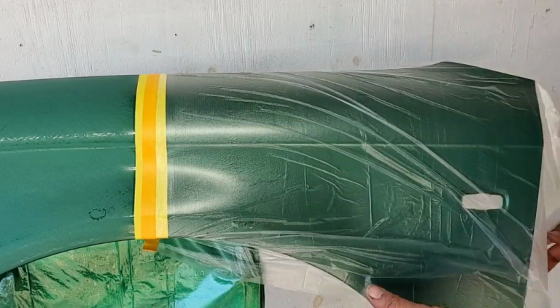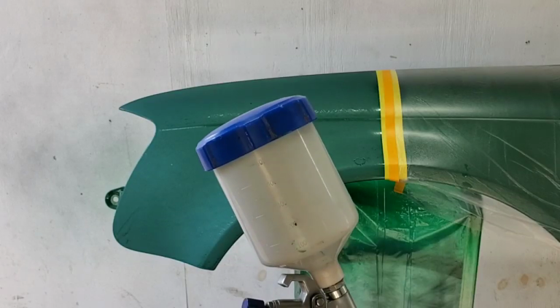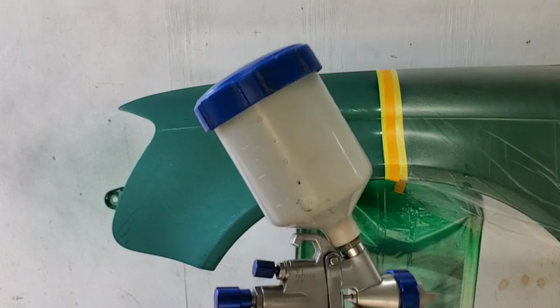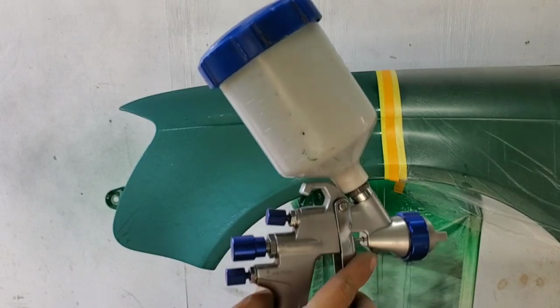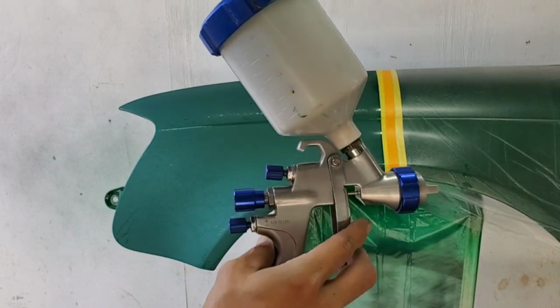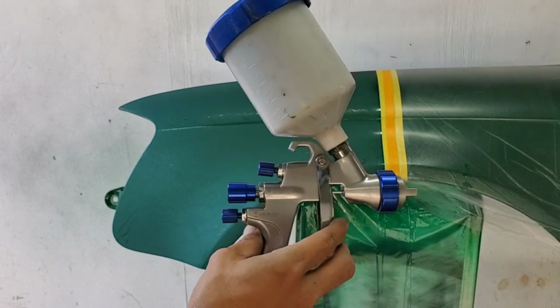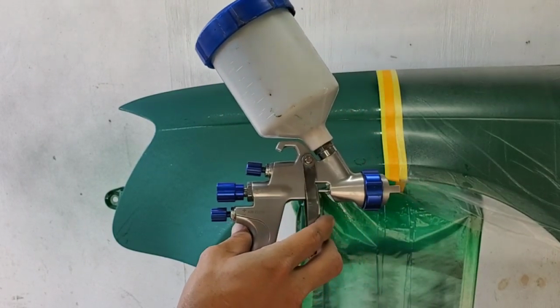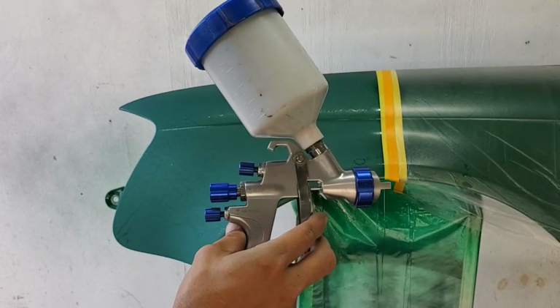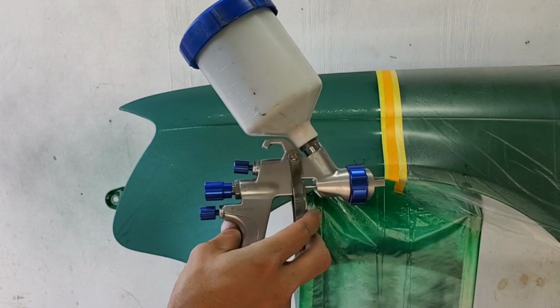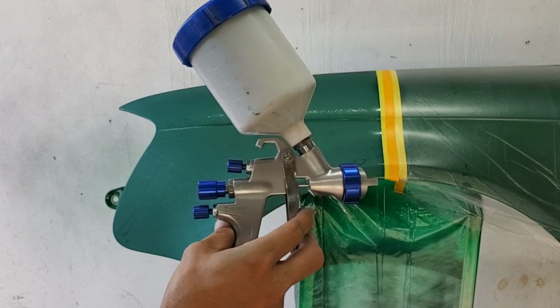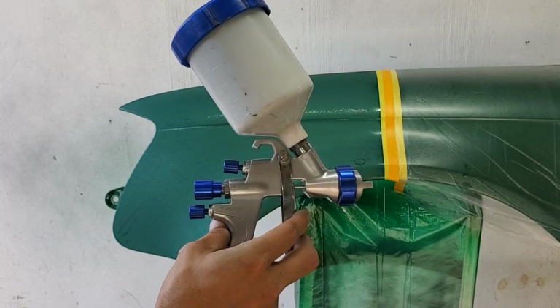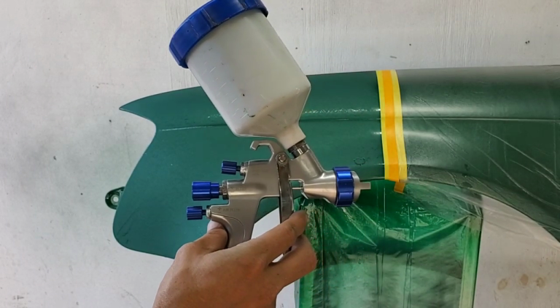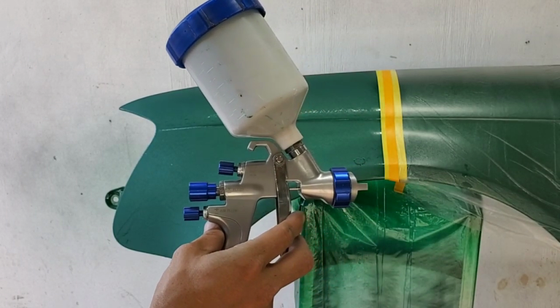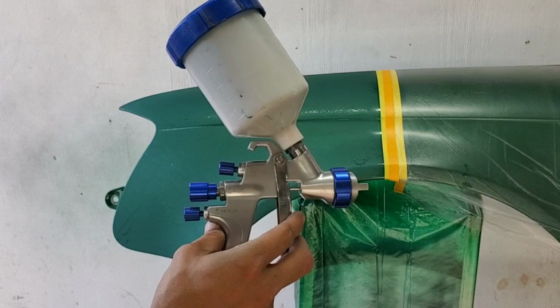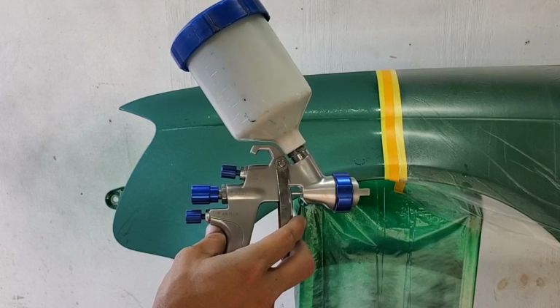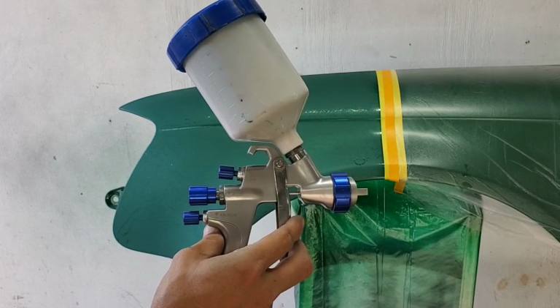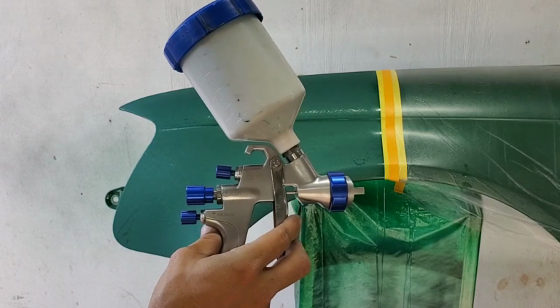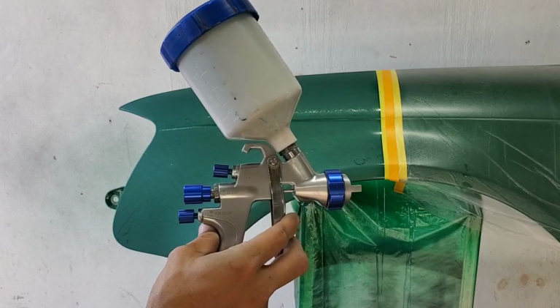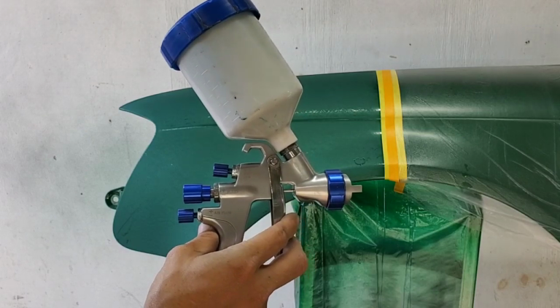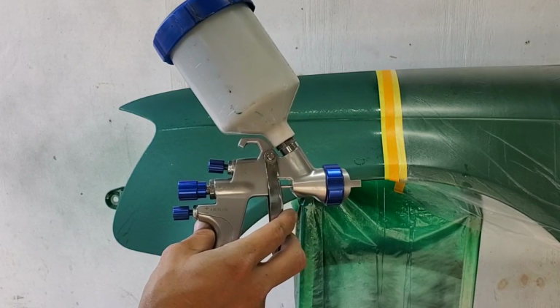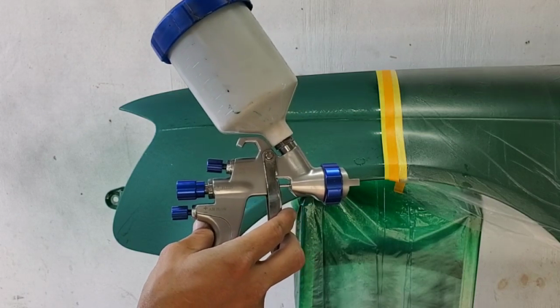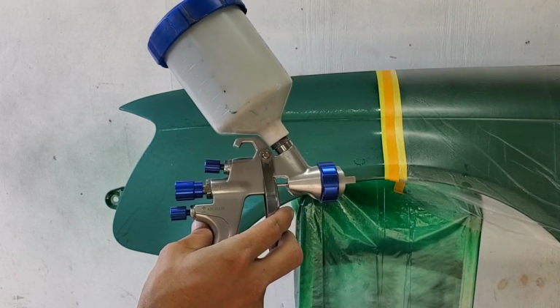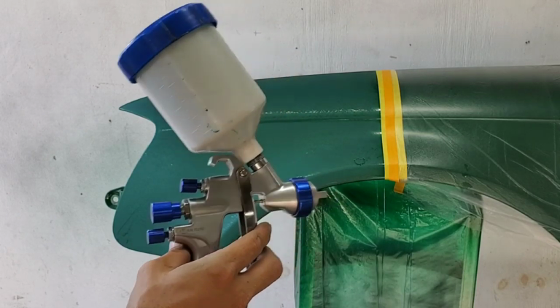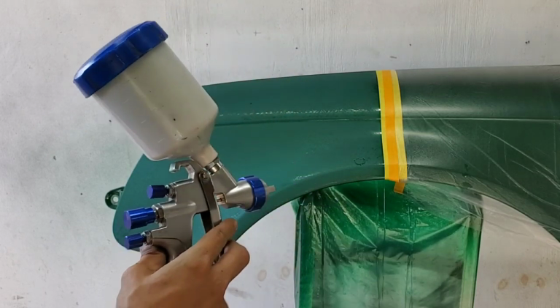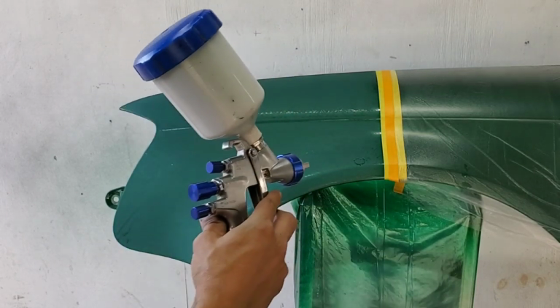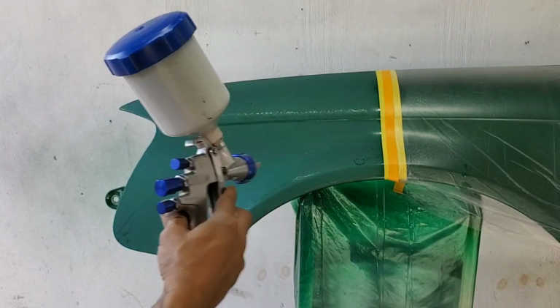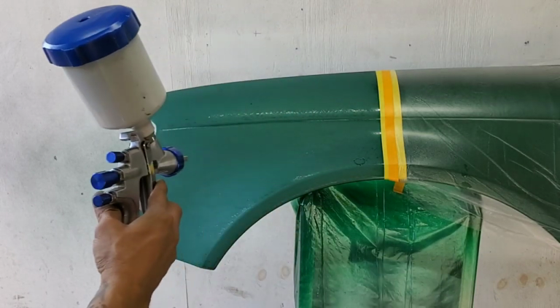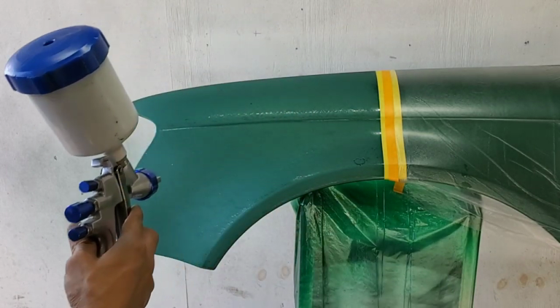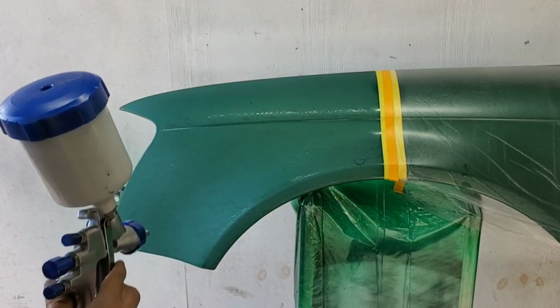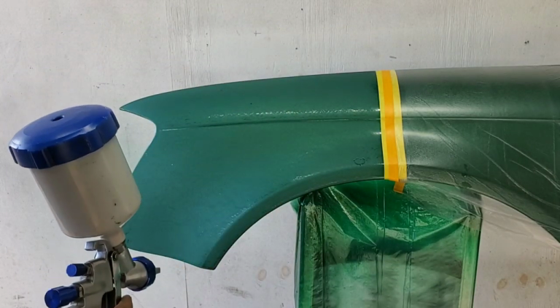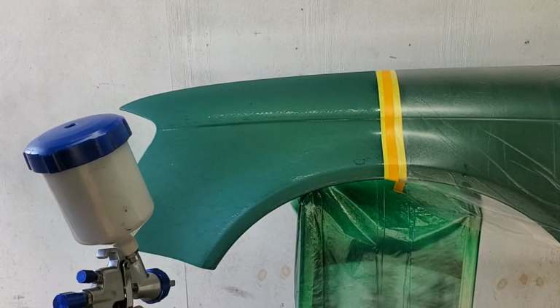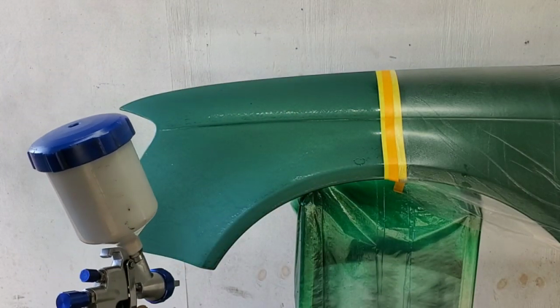All right, so here's the jade green with black mixed. I'm going to spray this half of the fender.